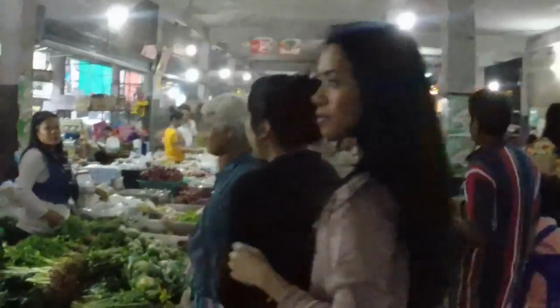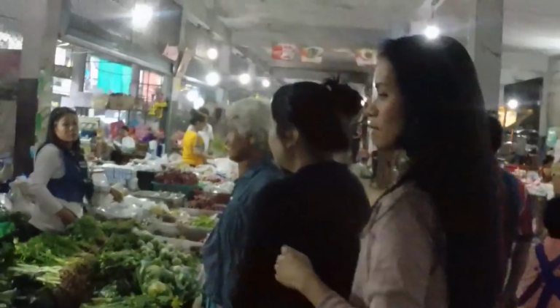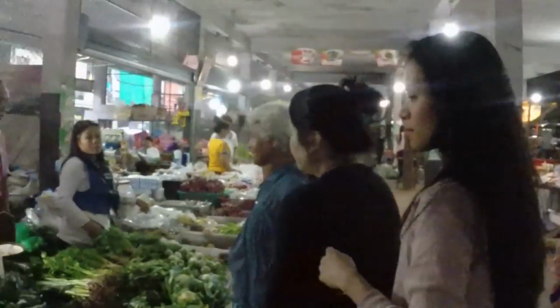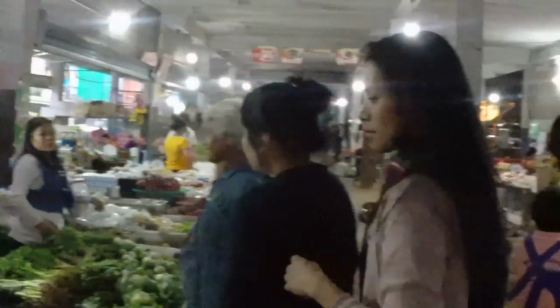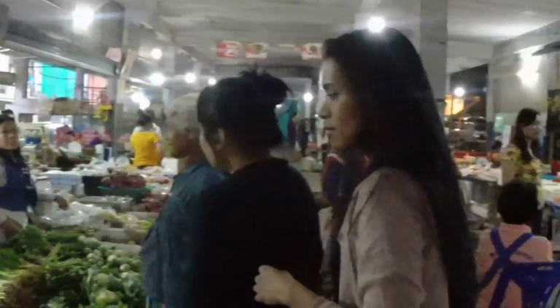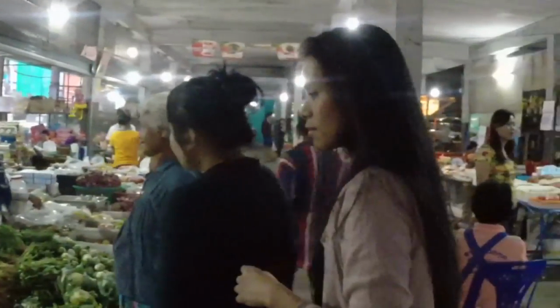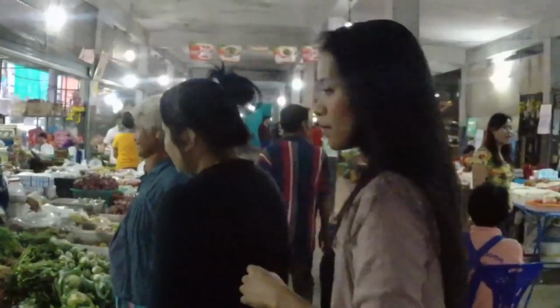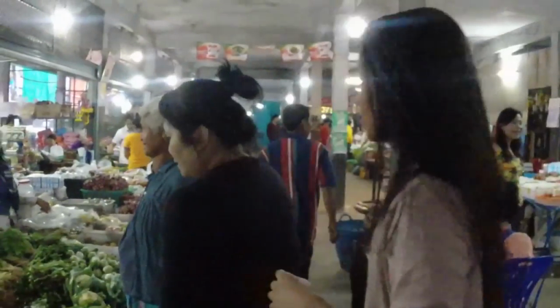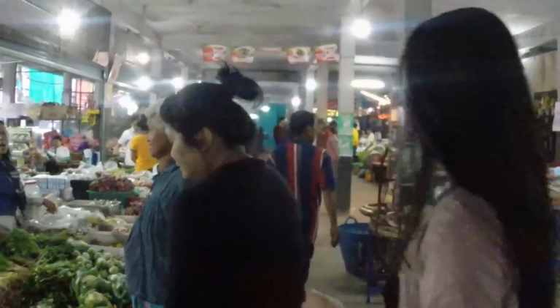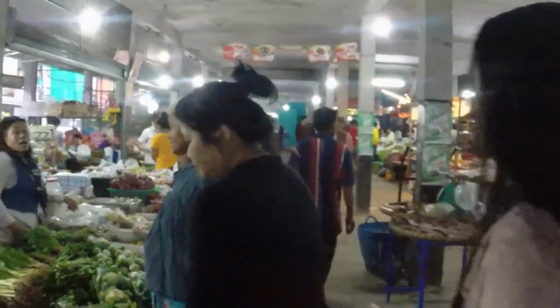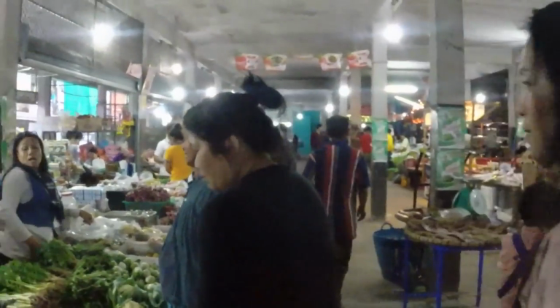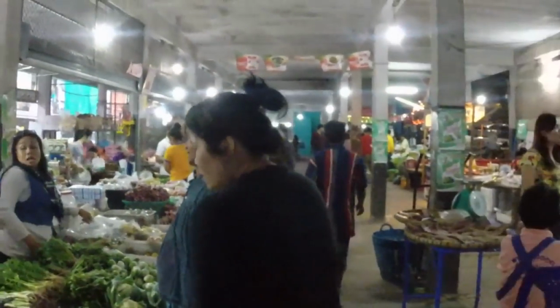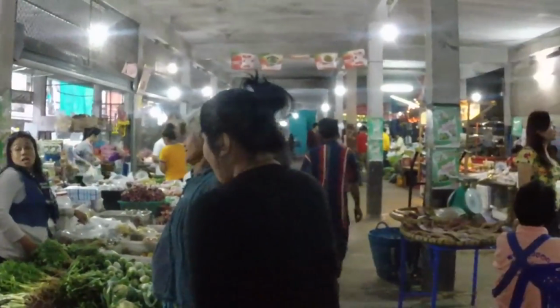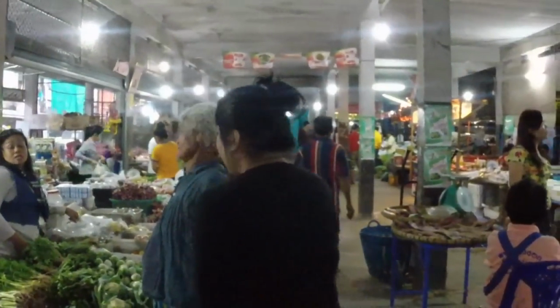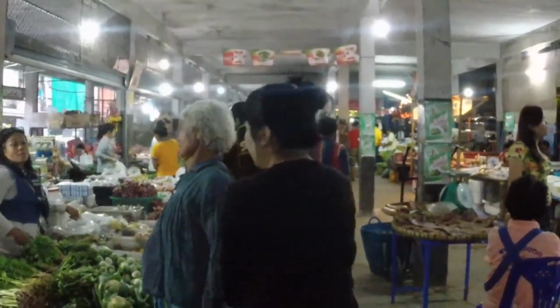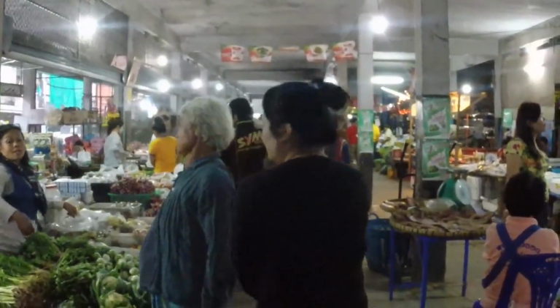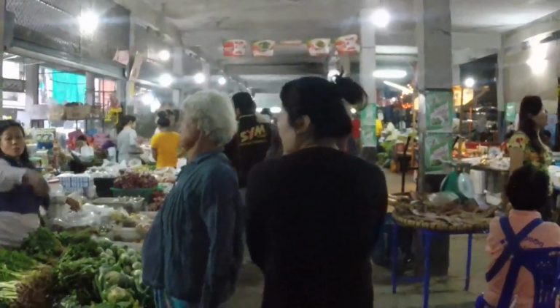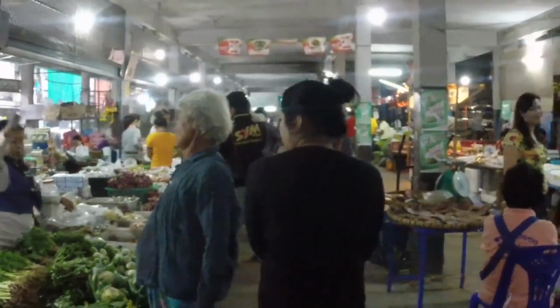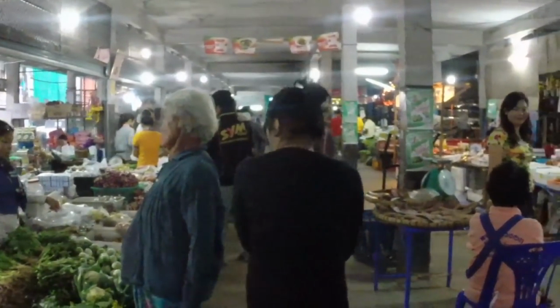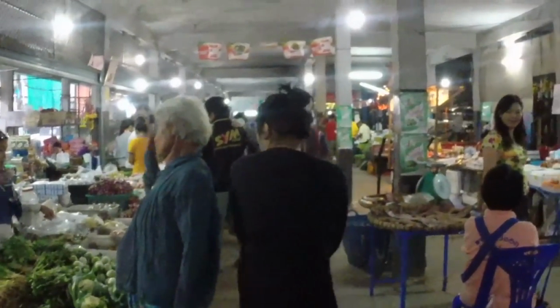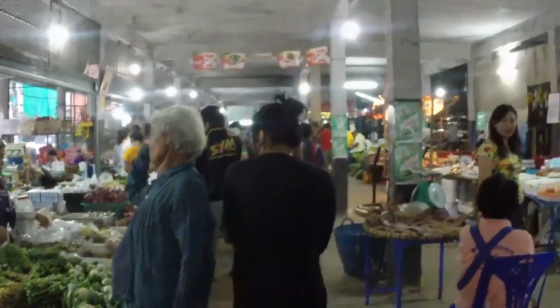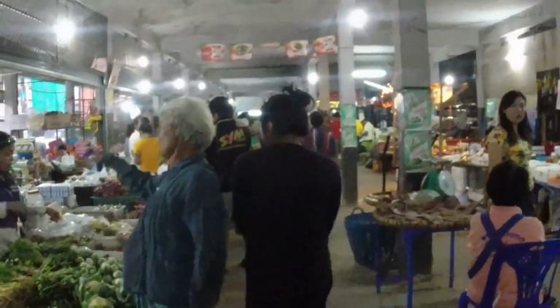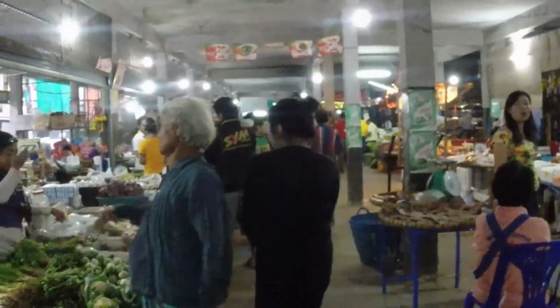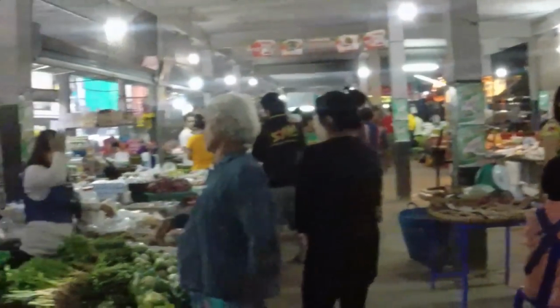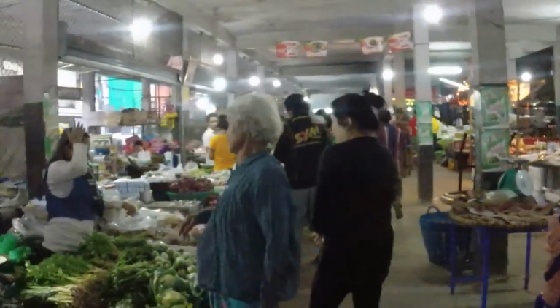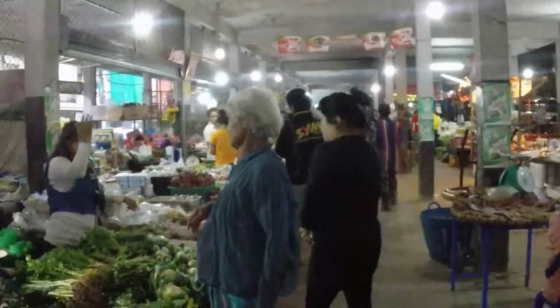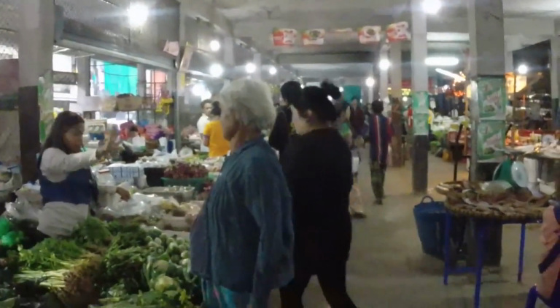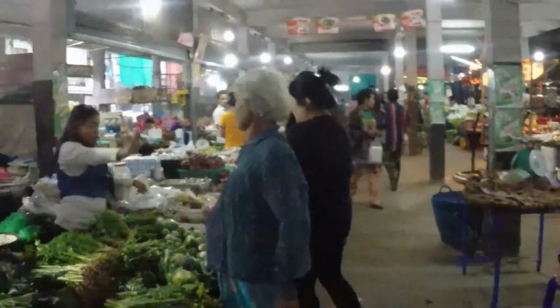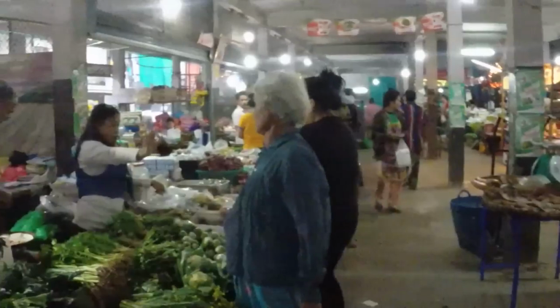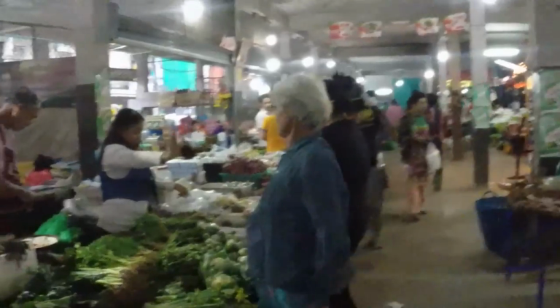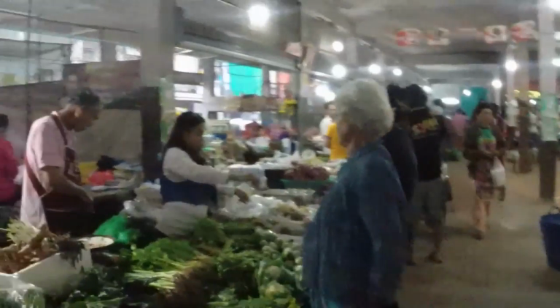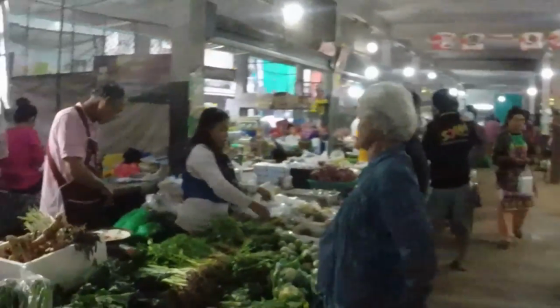Sai Pin plans to cook for her friends and family tonight, and that is why we're here — to buy some fresh groceries.